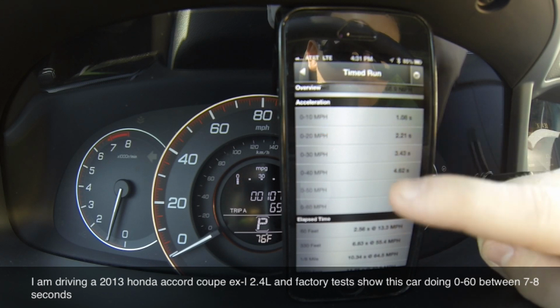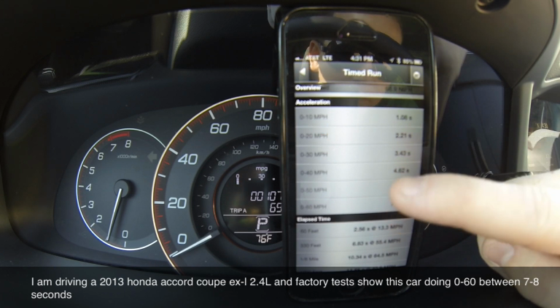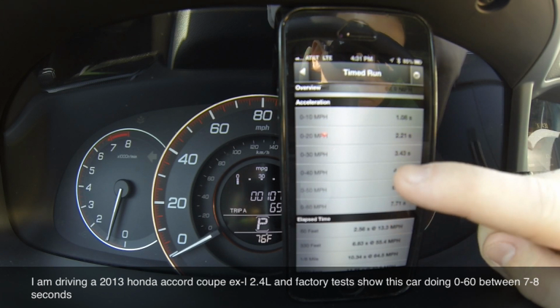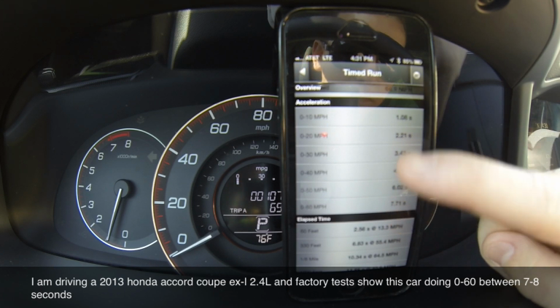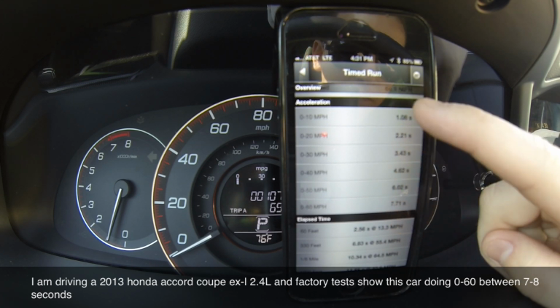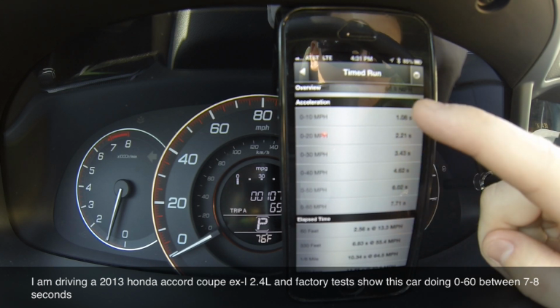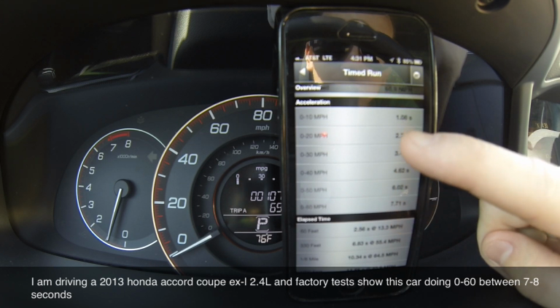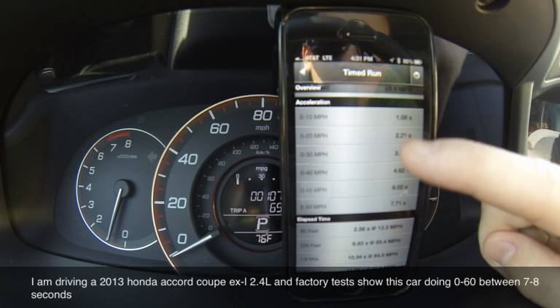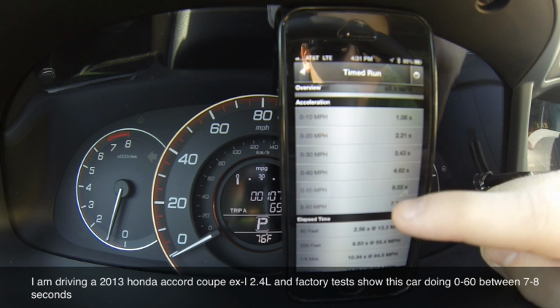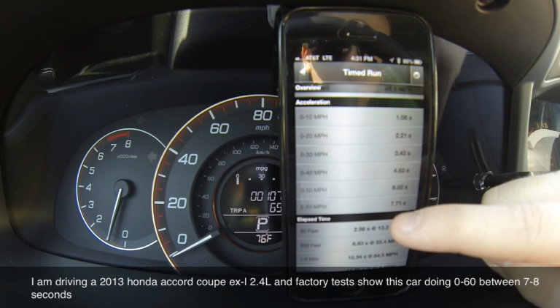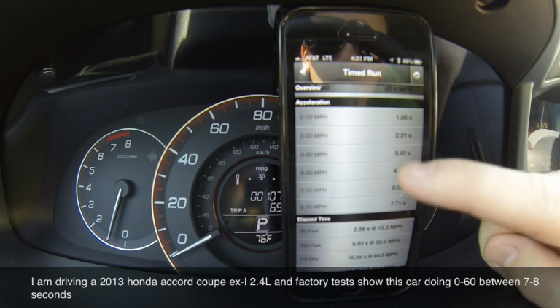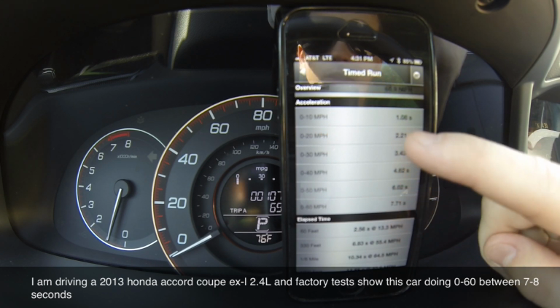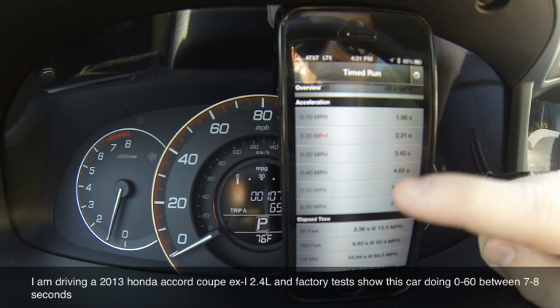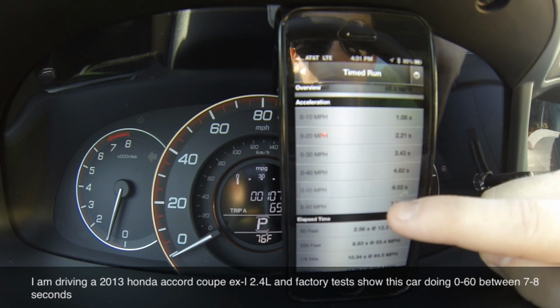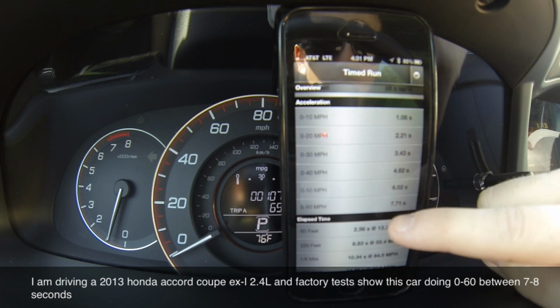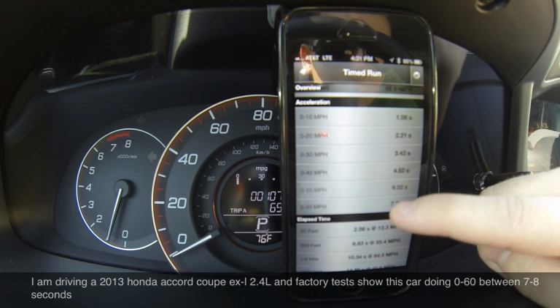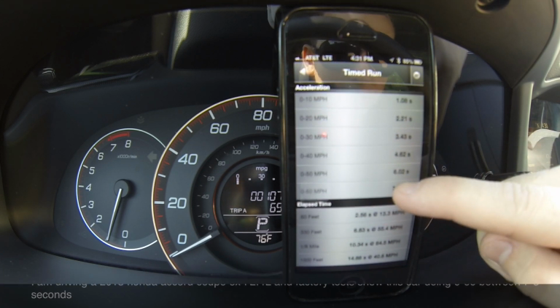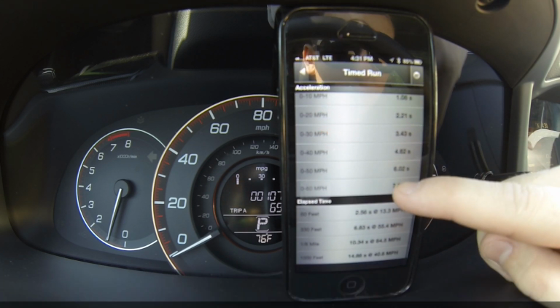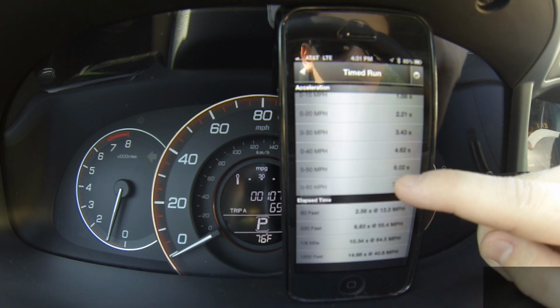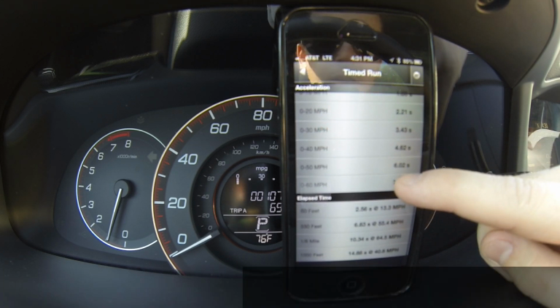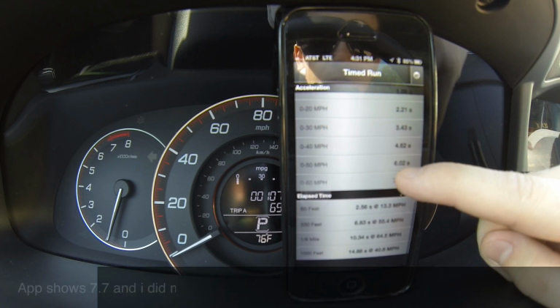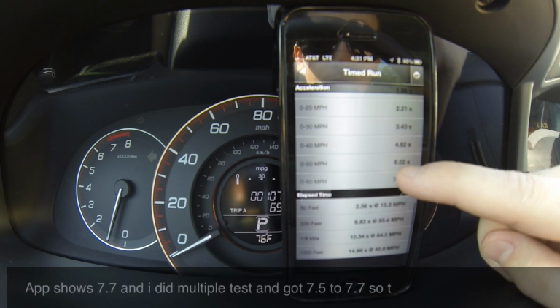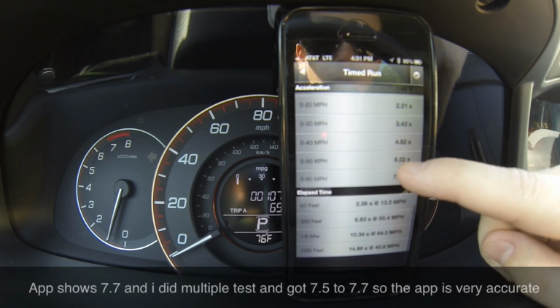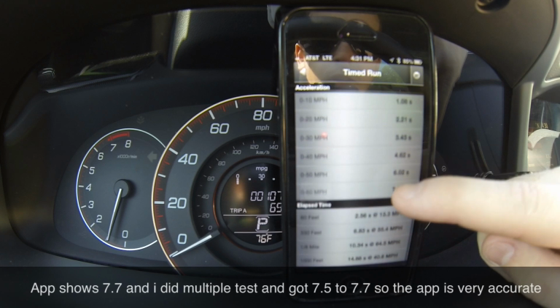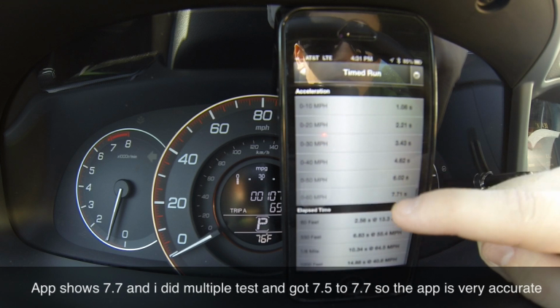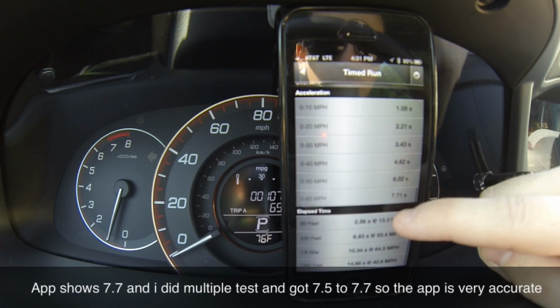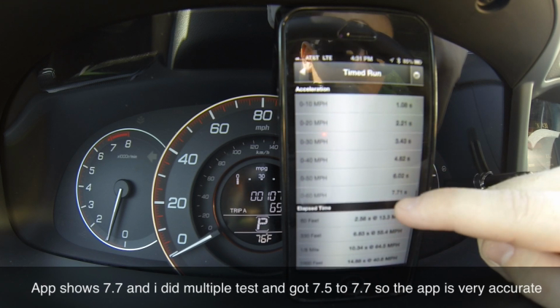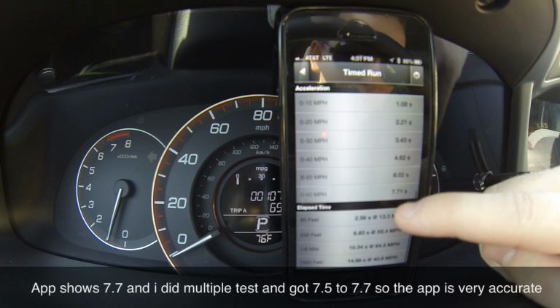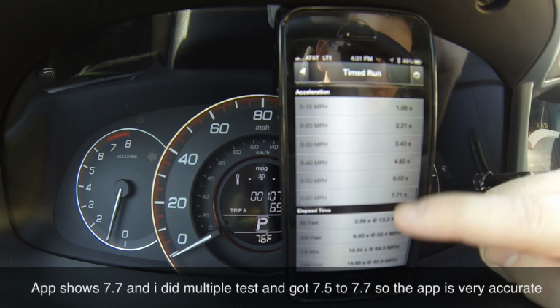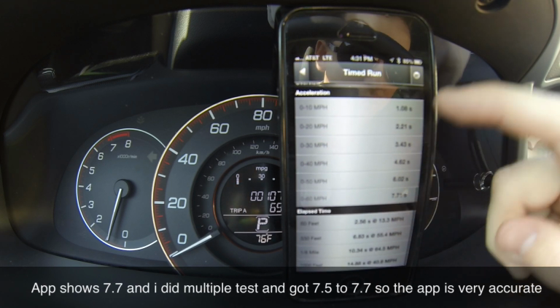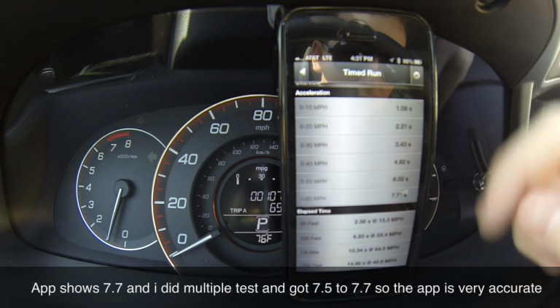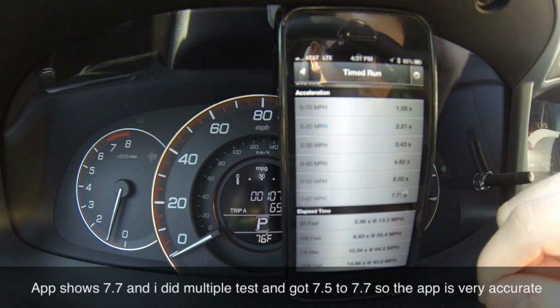It also shows you incremental times: 0 to 10, 0 to 20, 0 to 30, 0 to 40, 0 to 50, and 0 to 60.